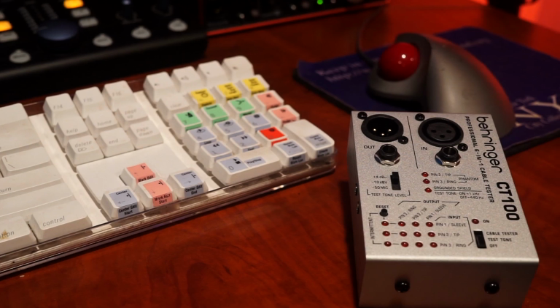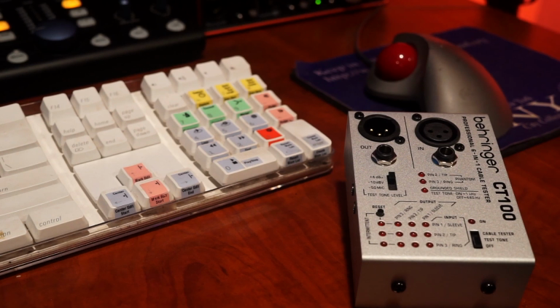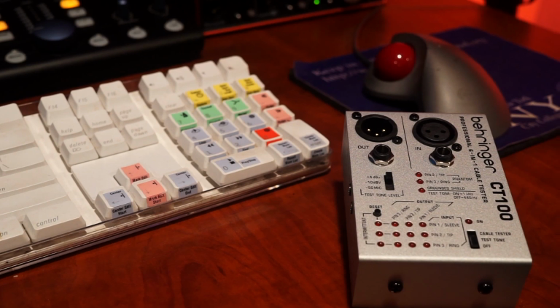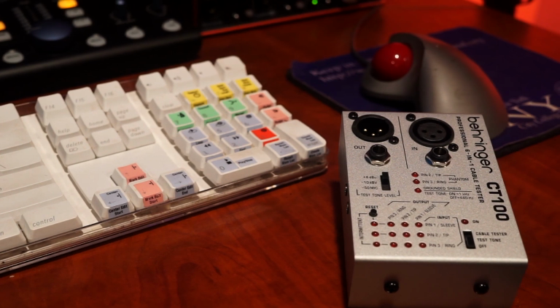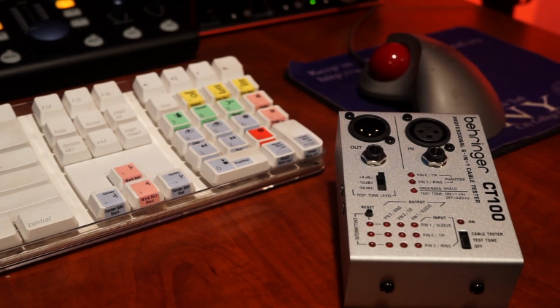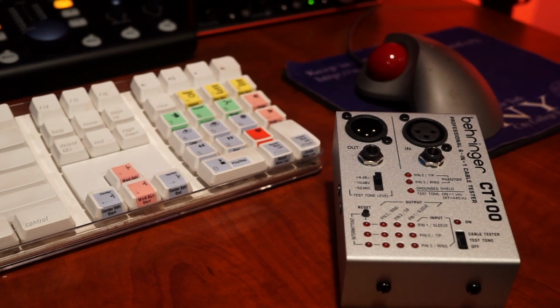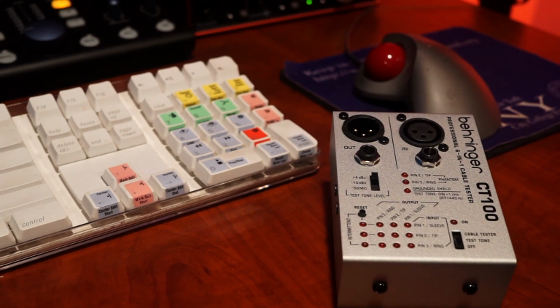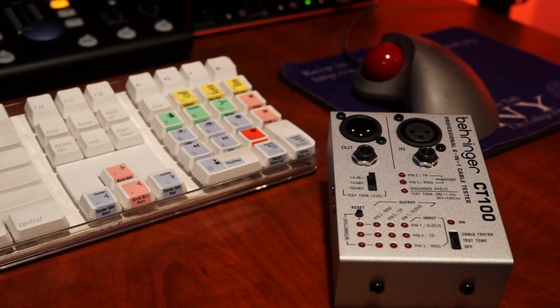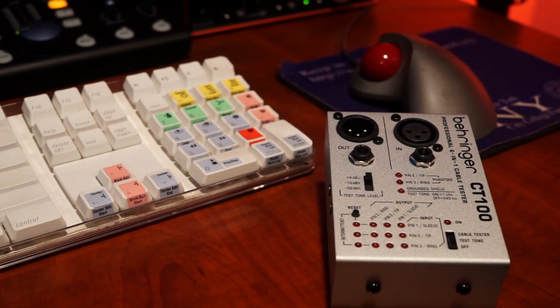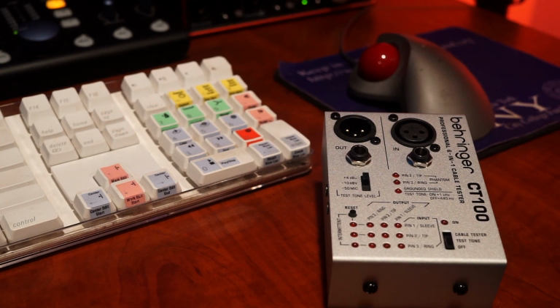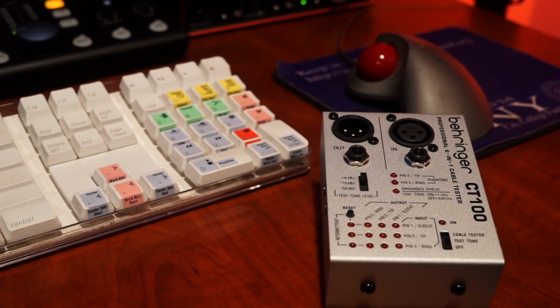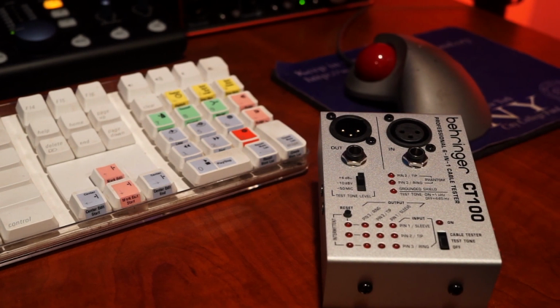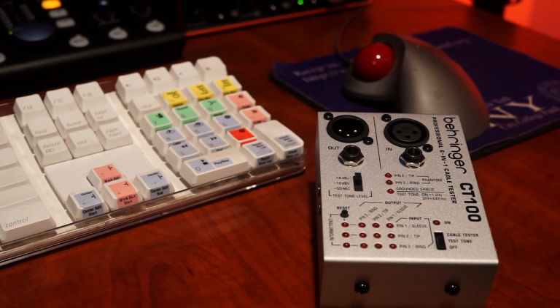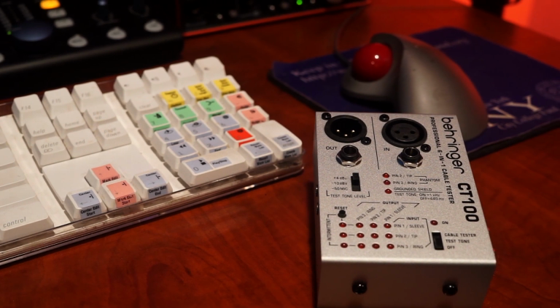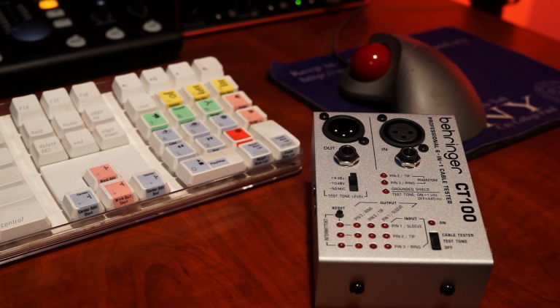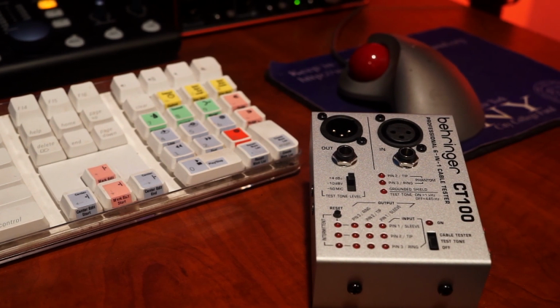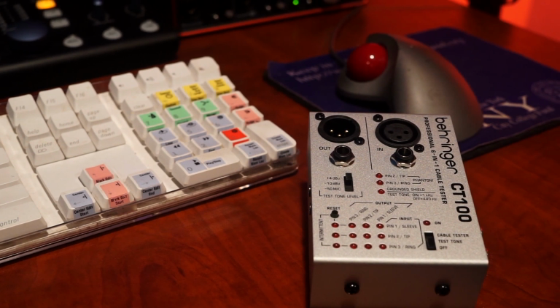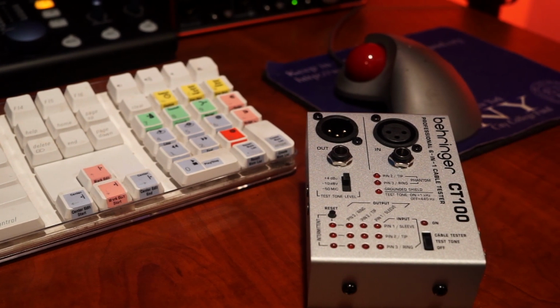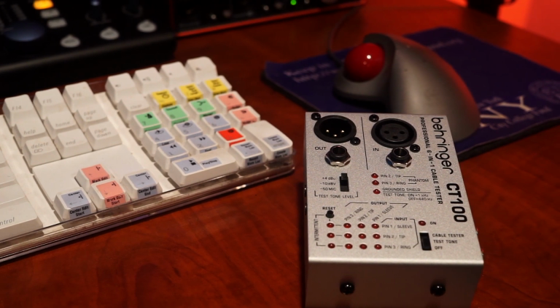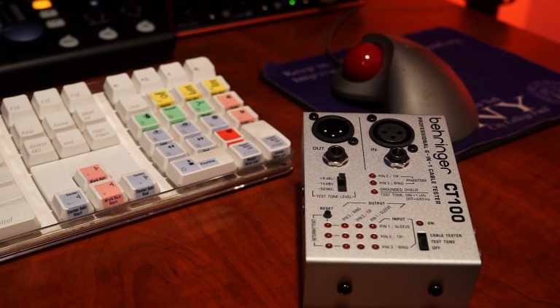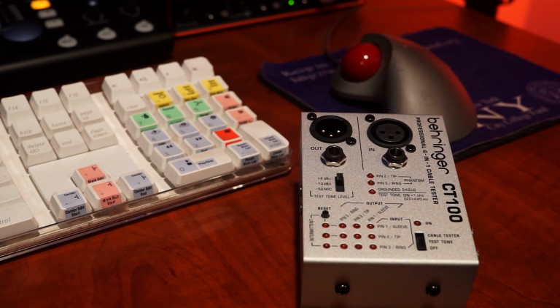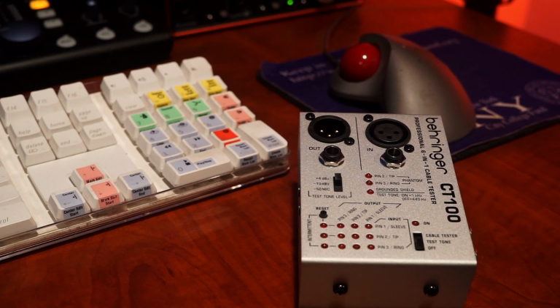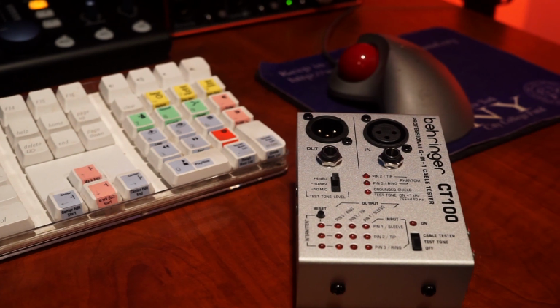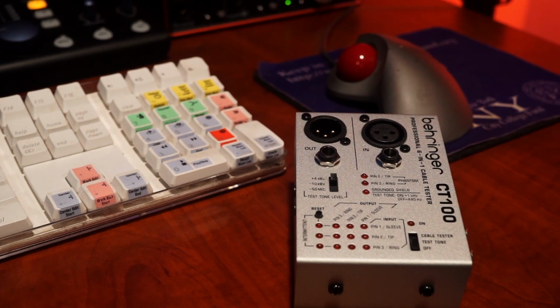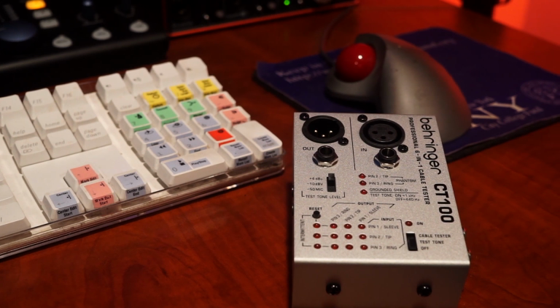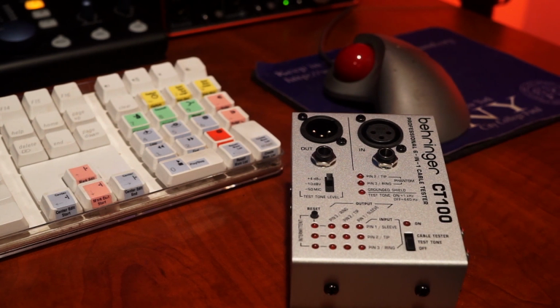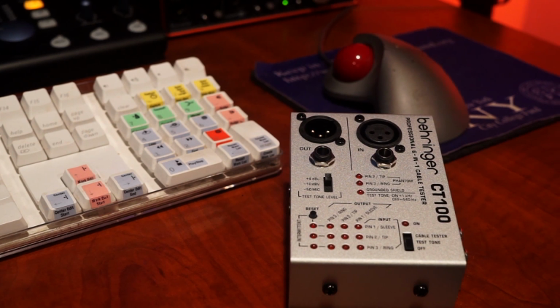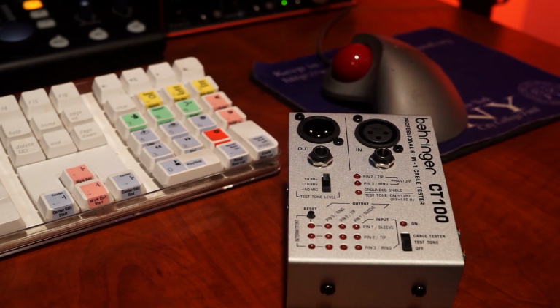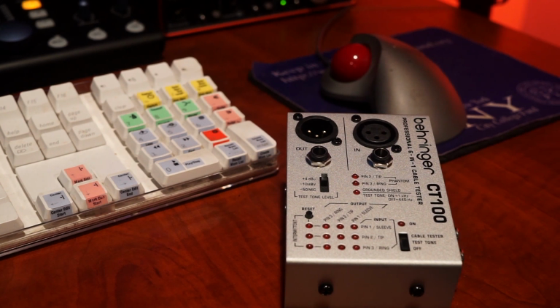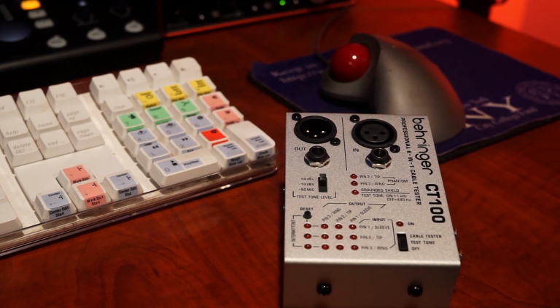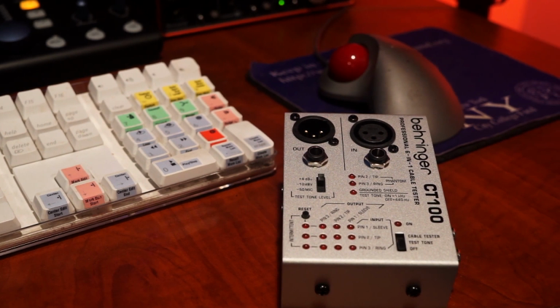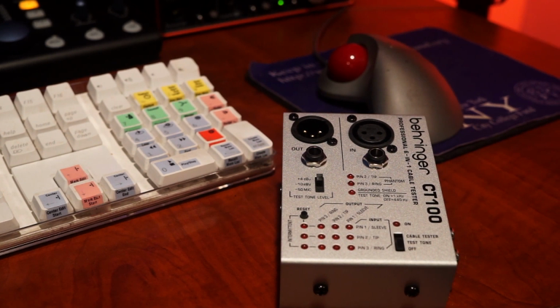Today we are using our CT100 to calibrate our Focusrite ISA-1, and that's happening right now.